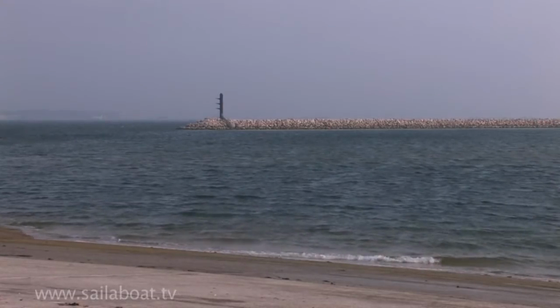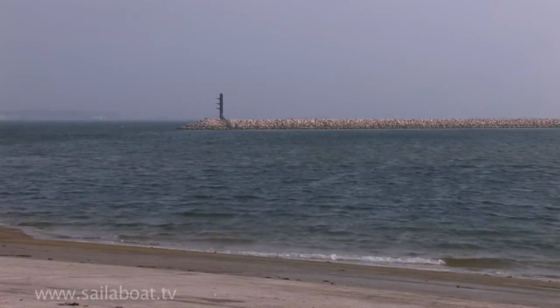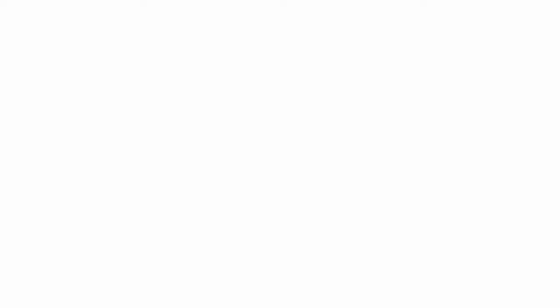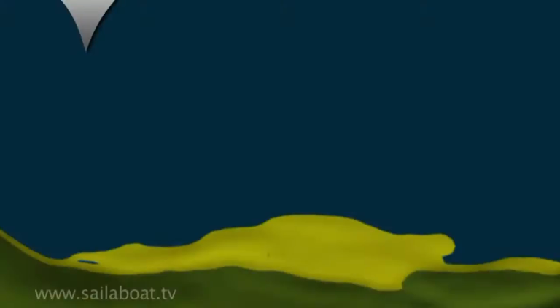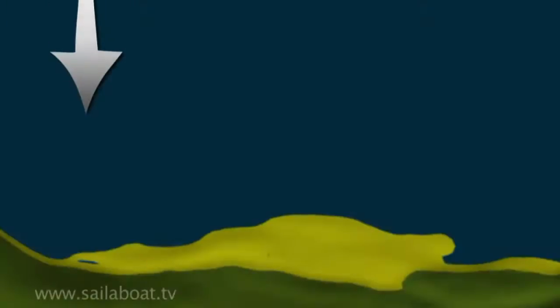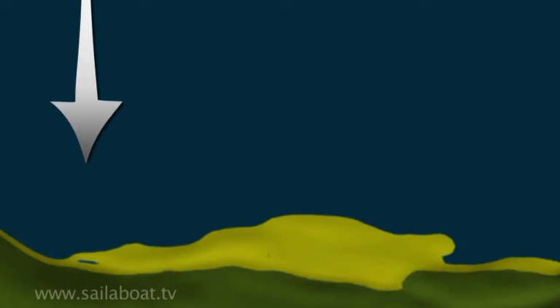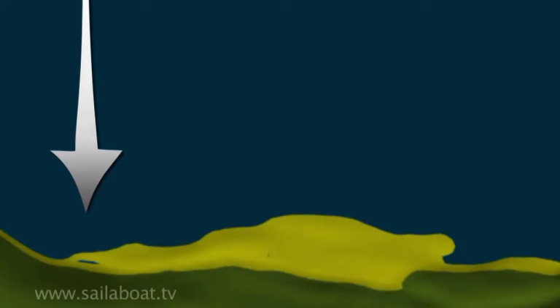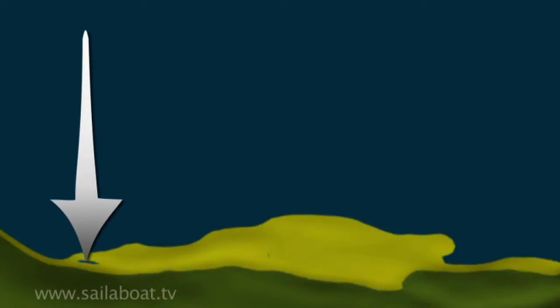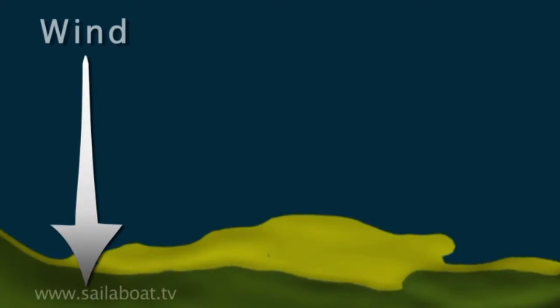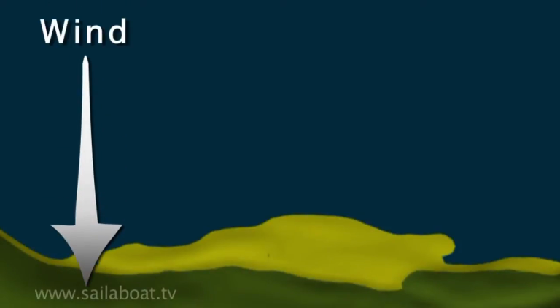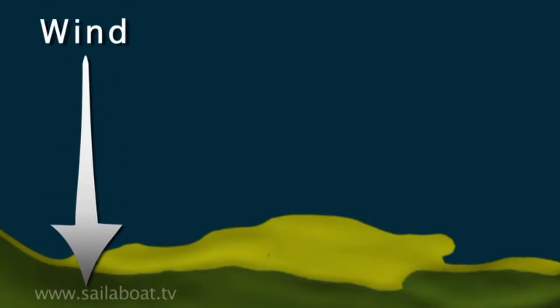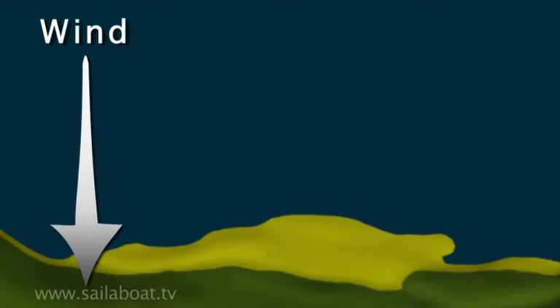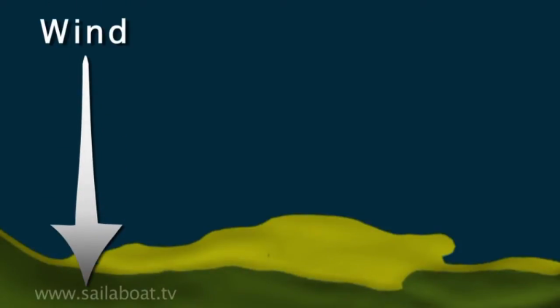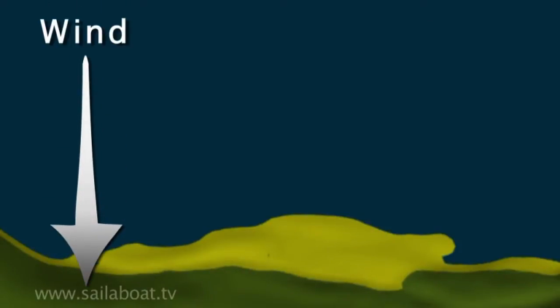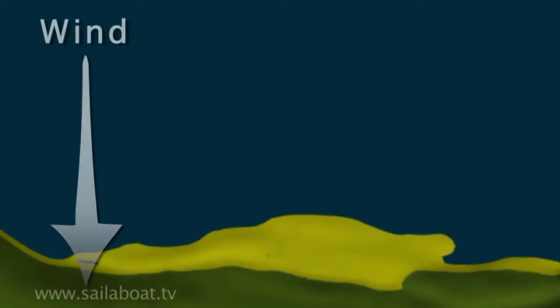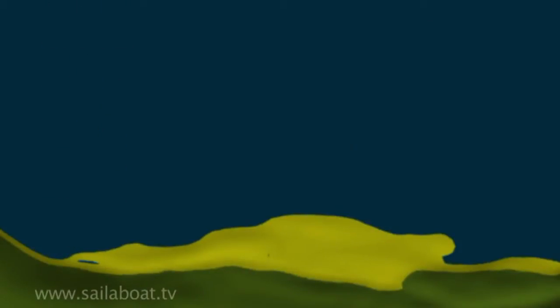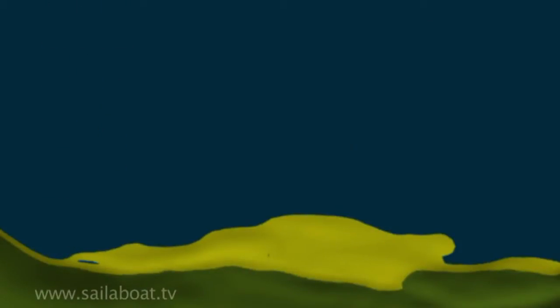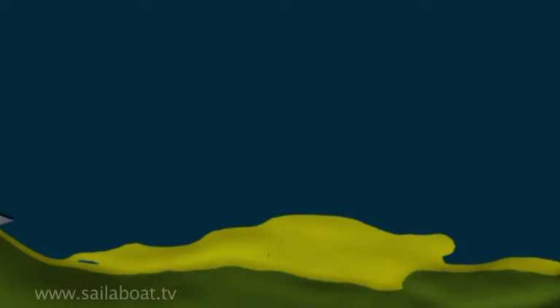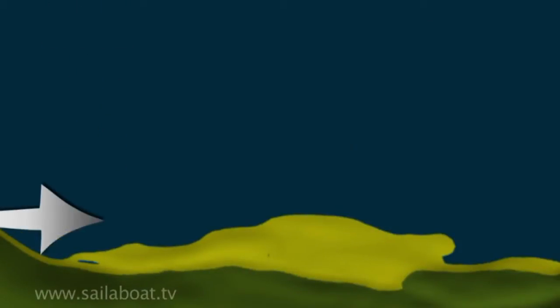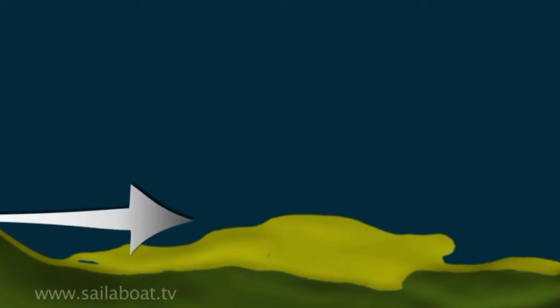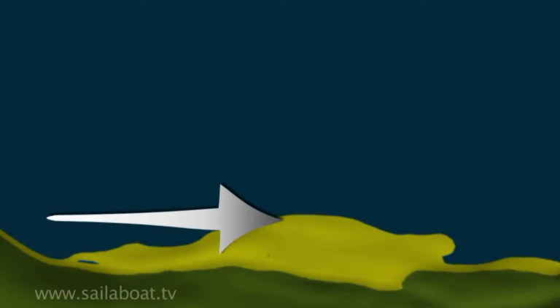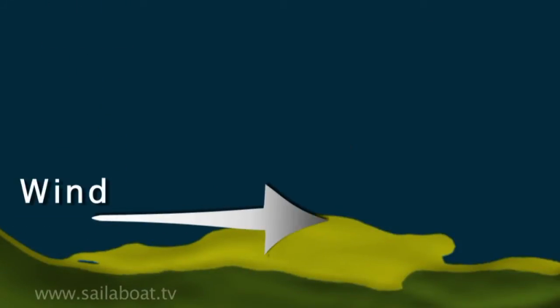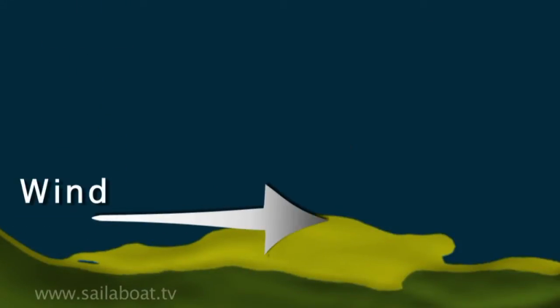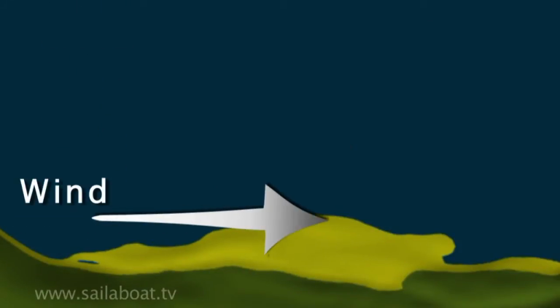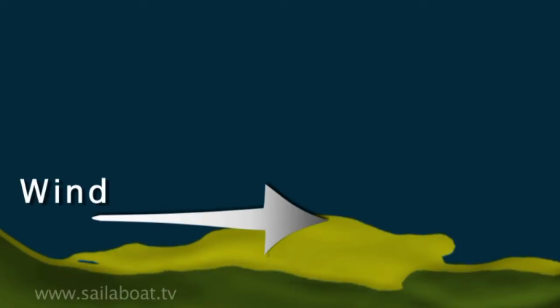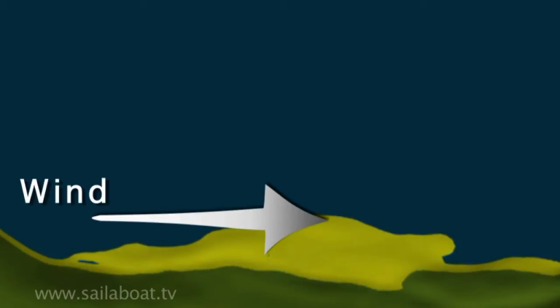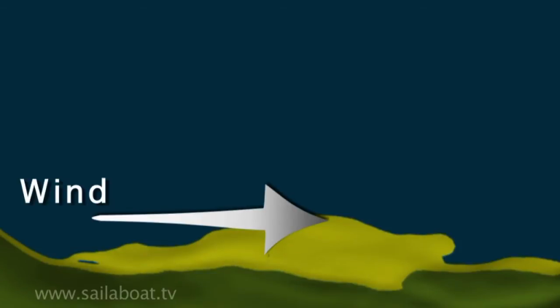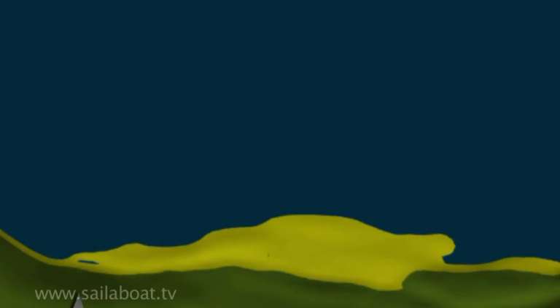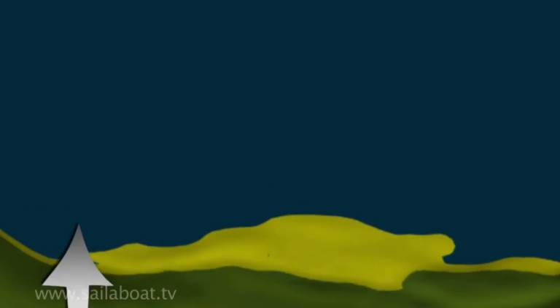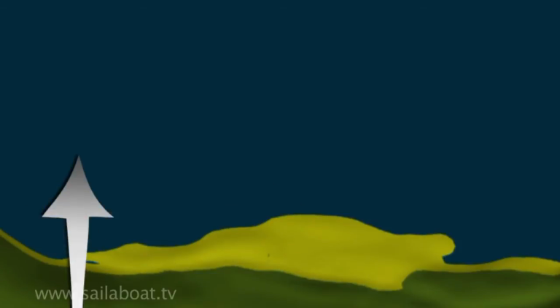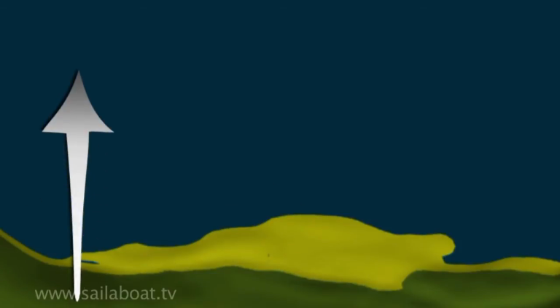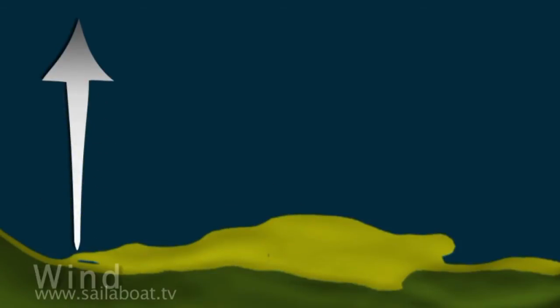The wind can be blowing onto the beach, across the beach, or away from the beach.